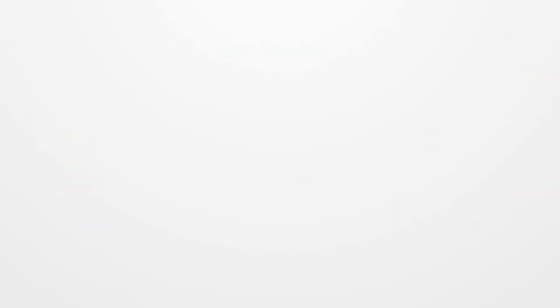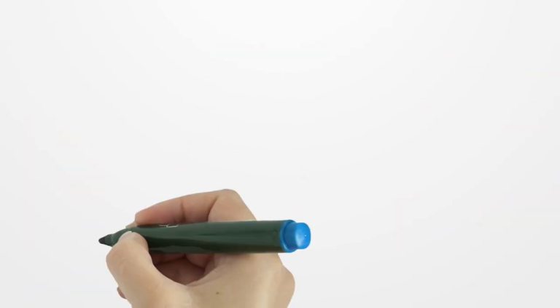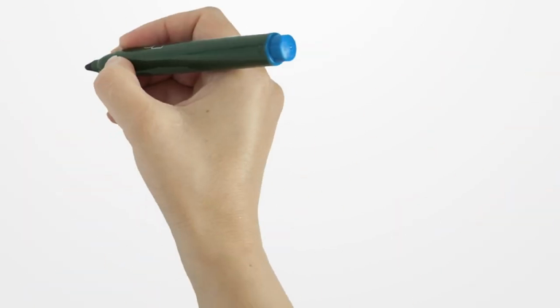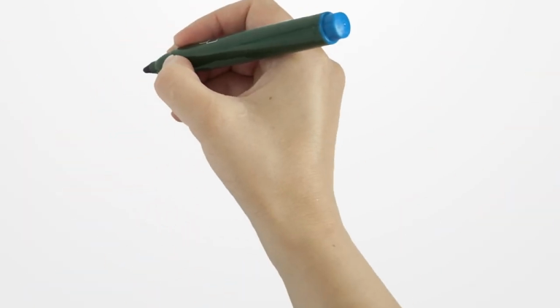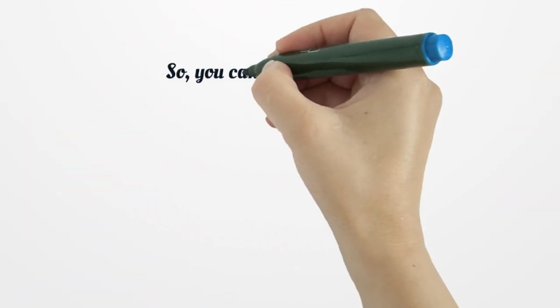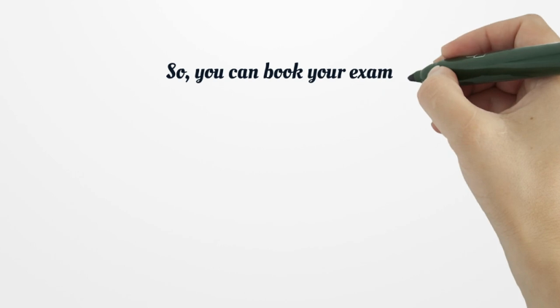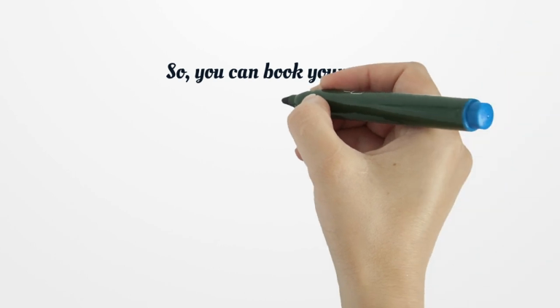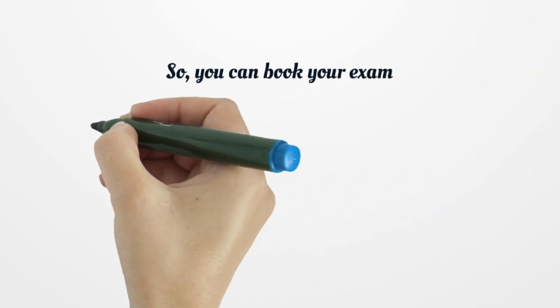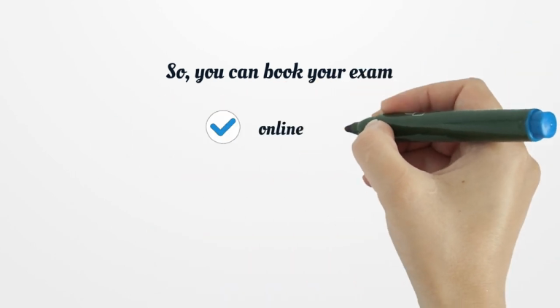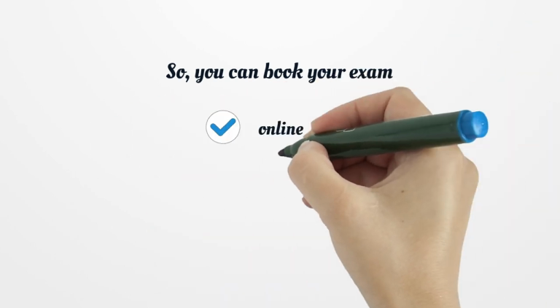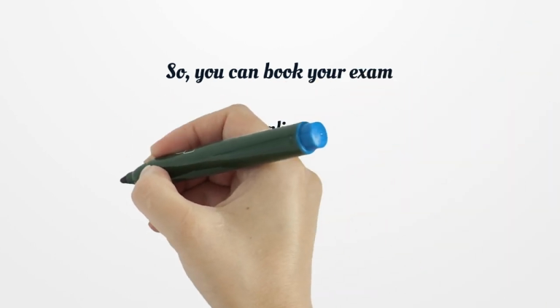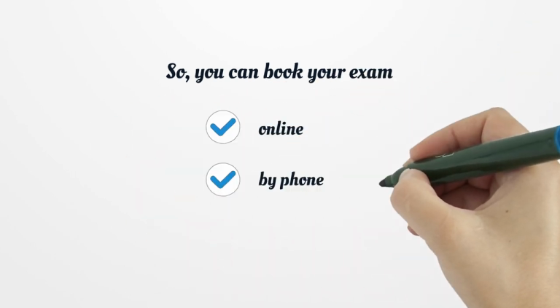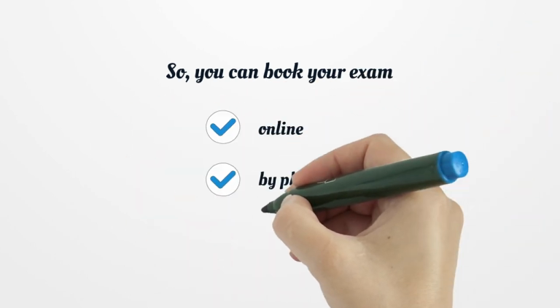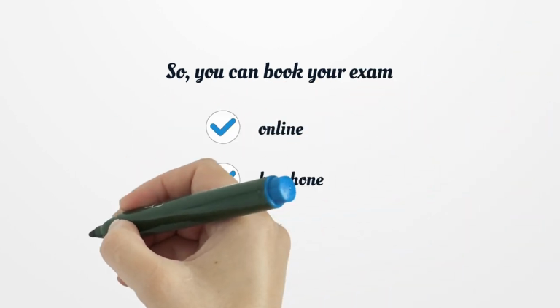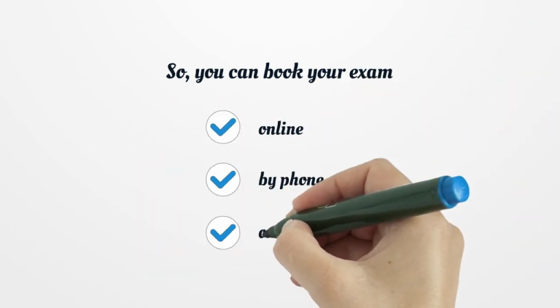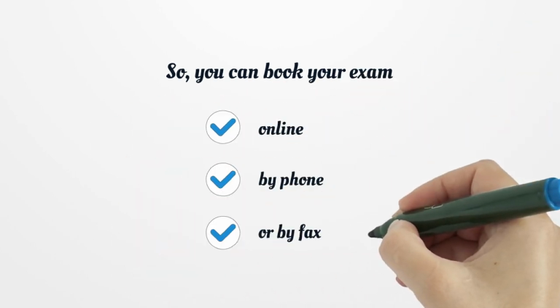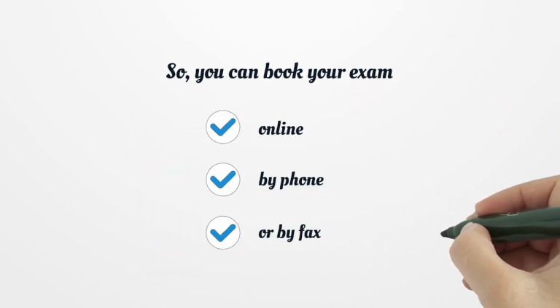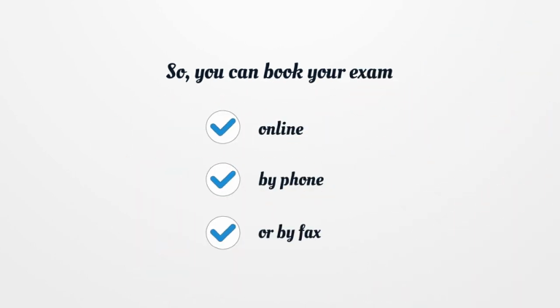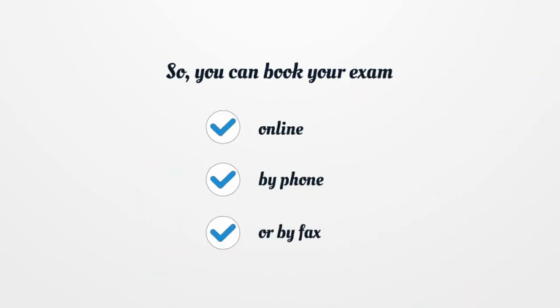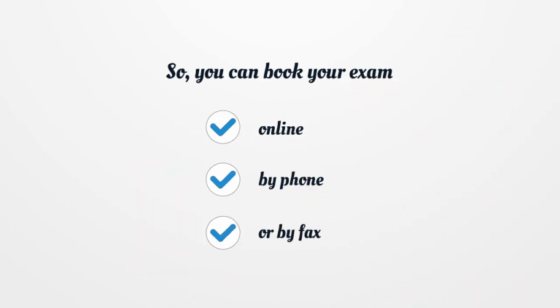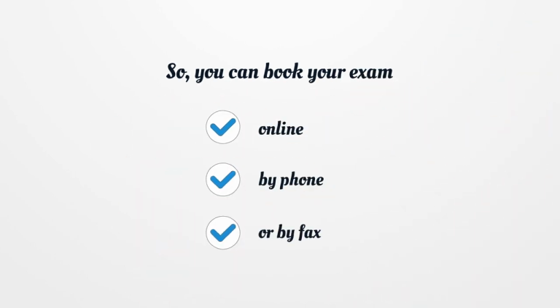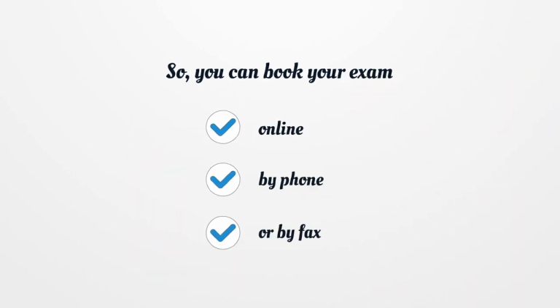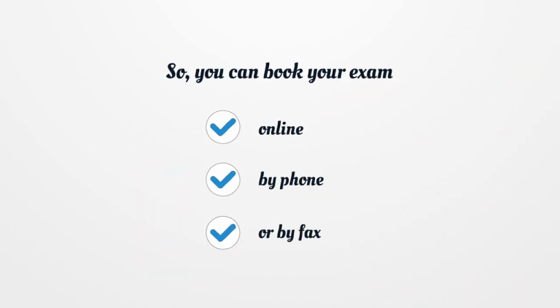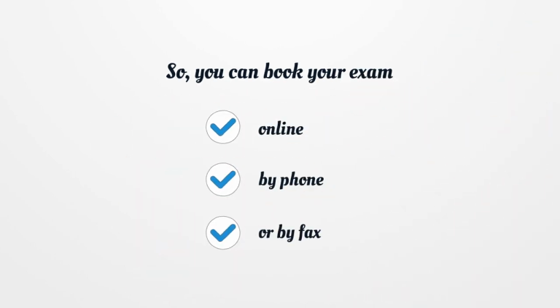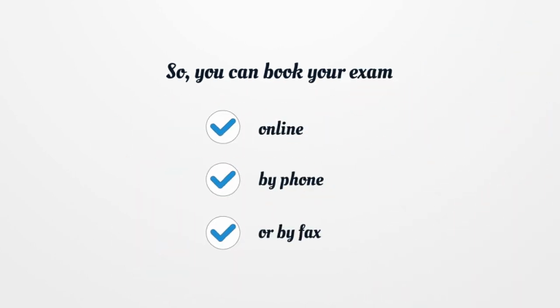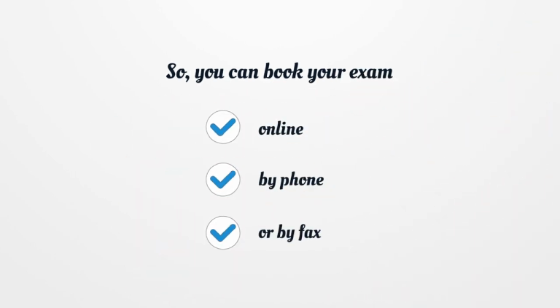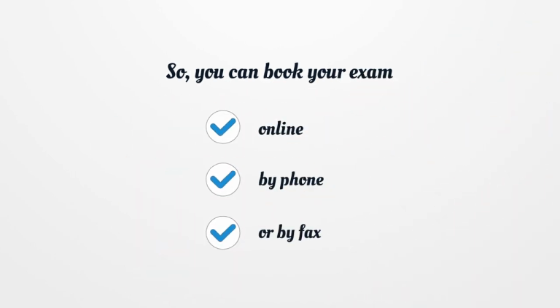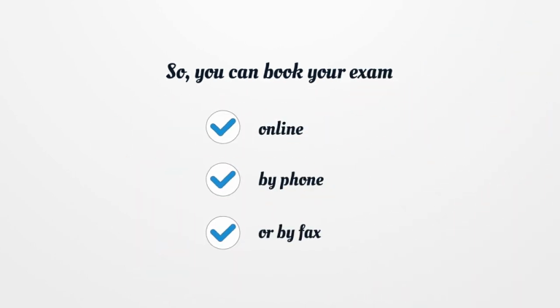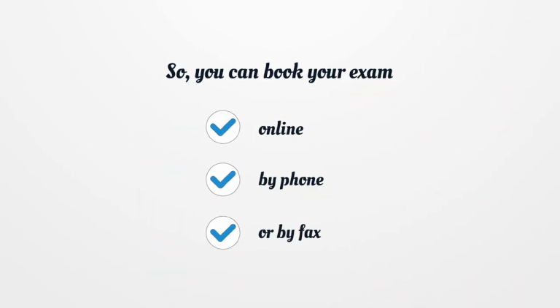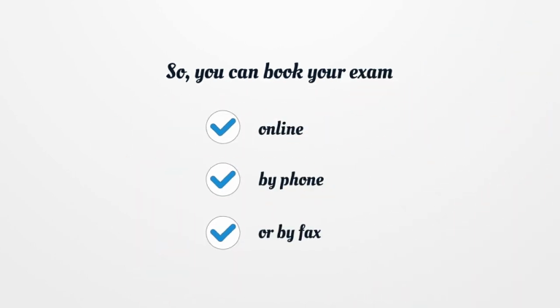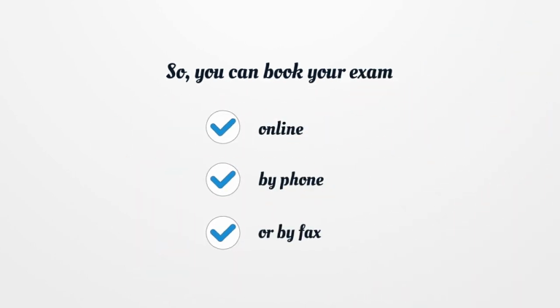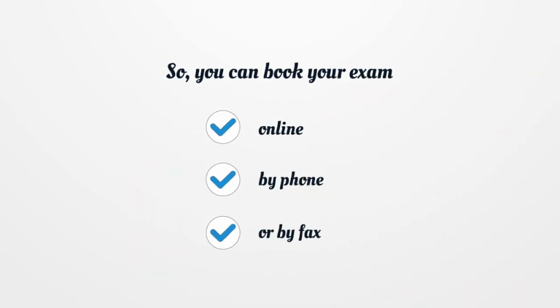You can book your exam online, by phone, or by fax.